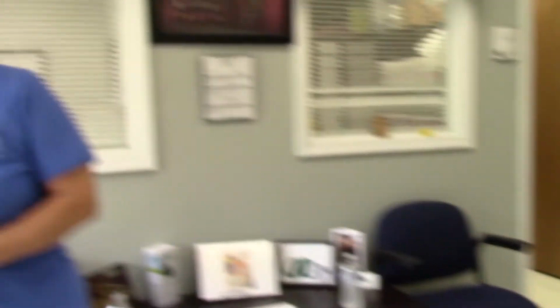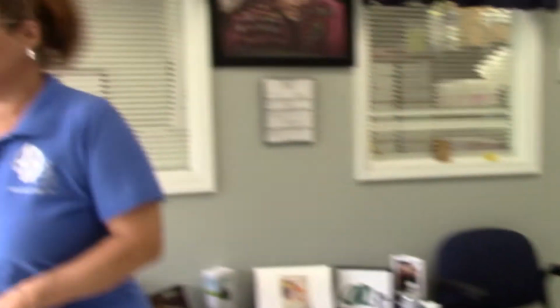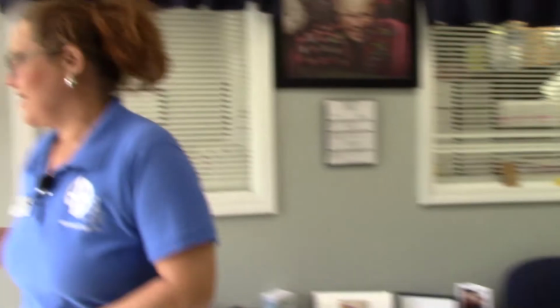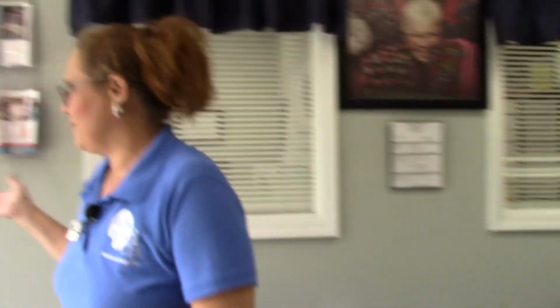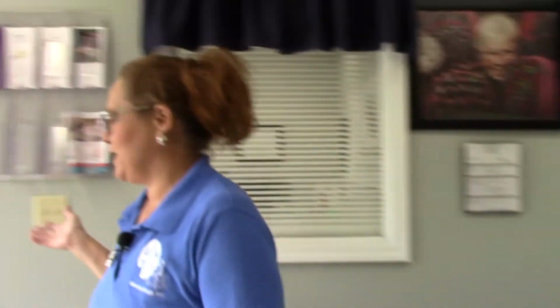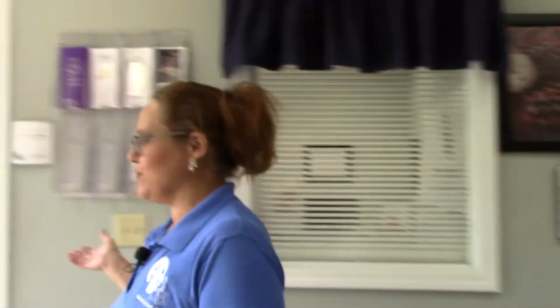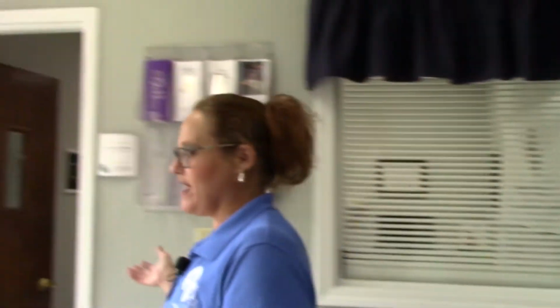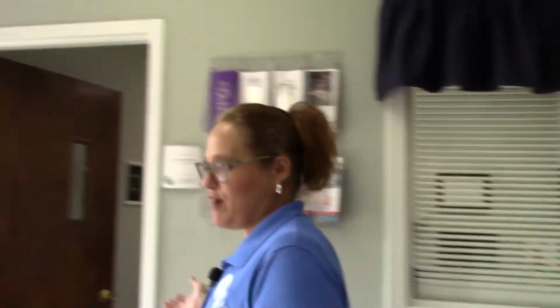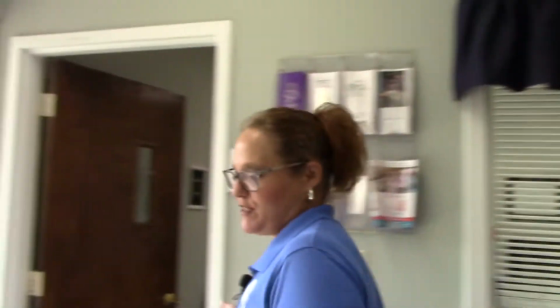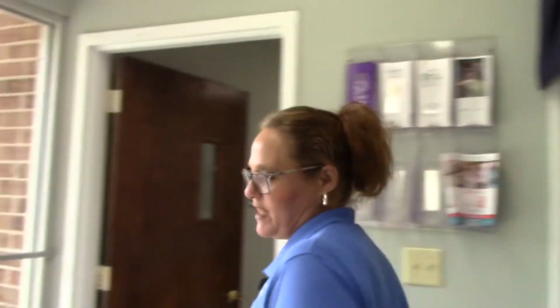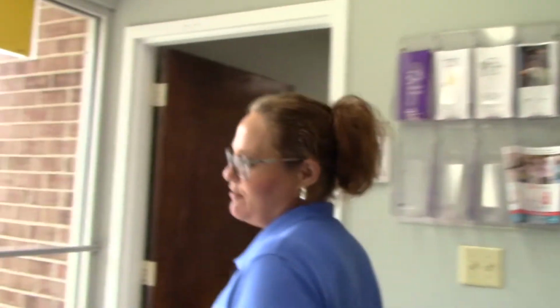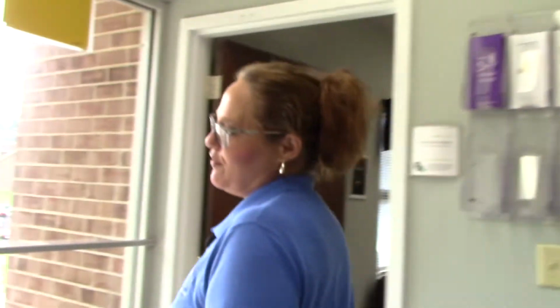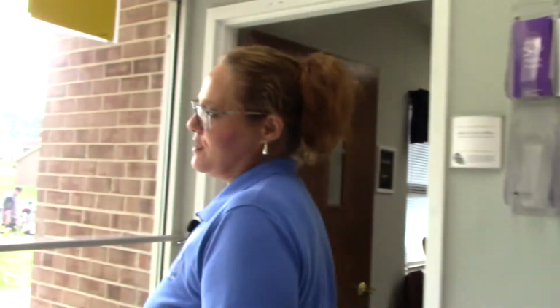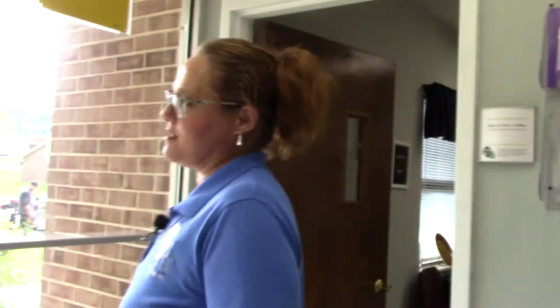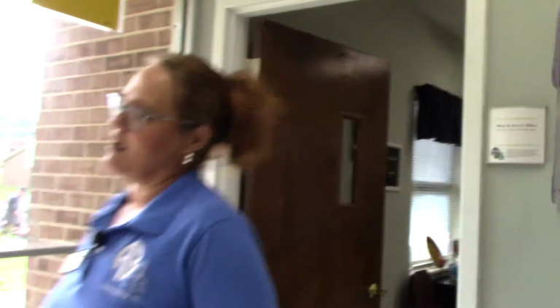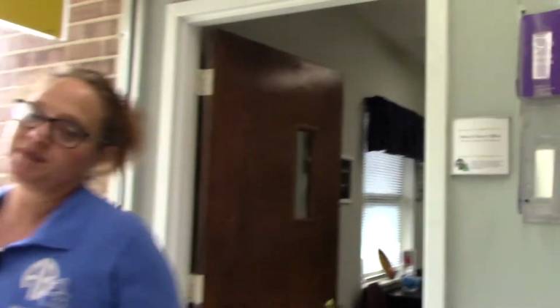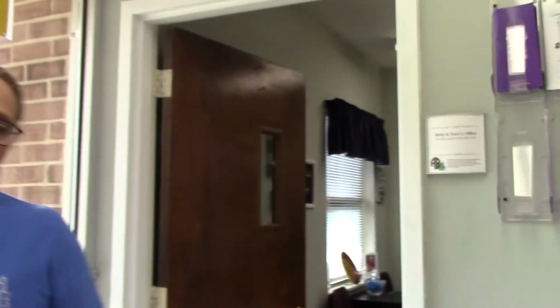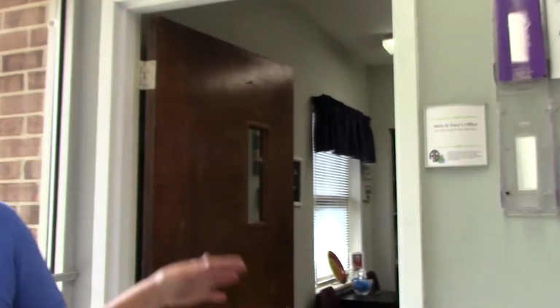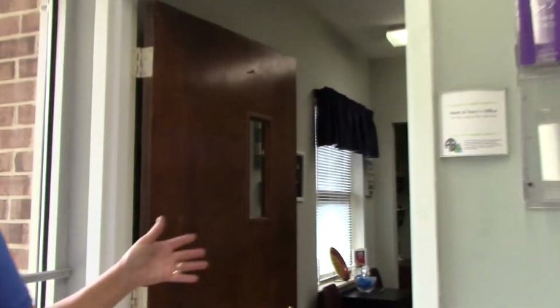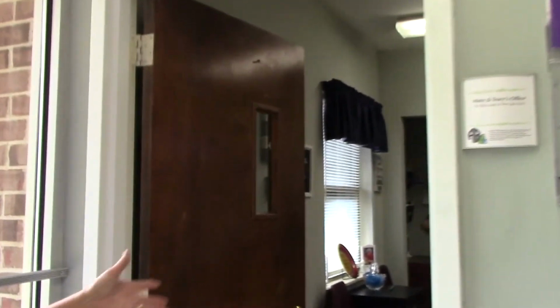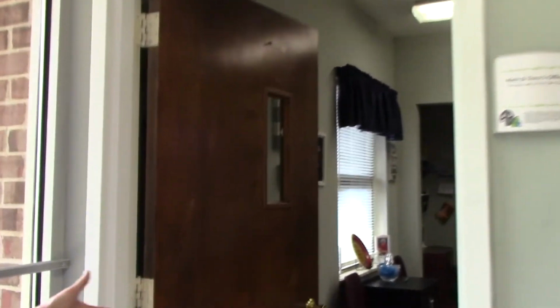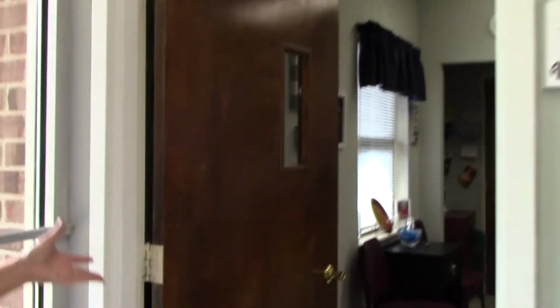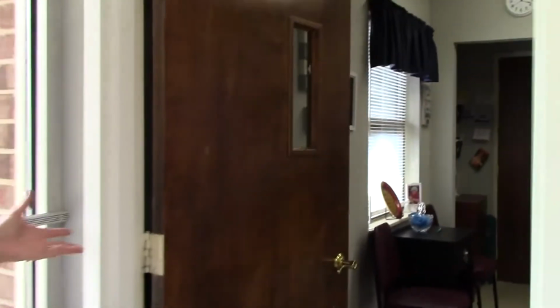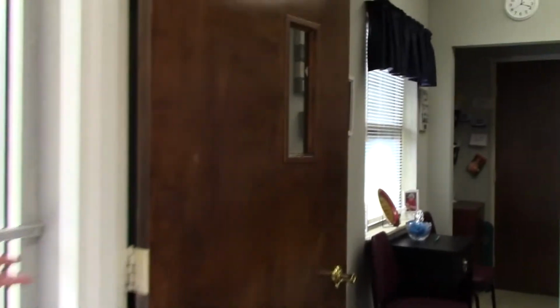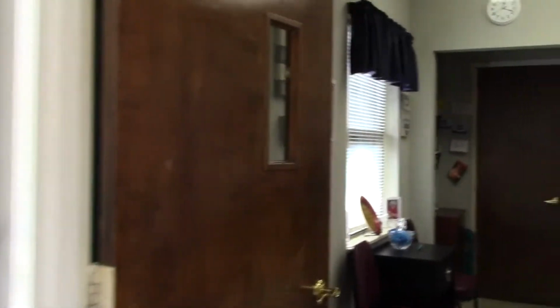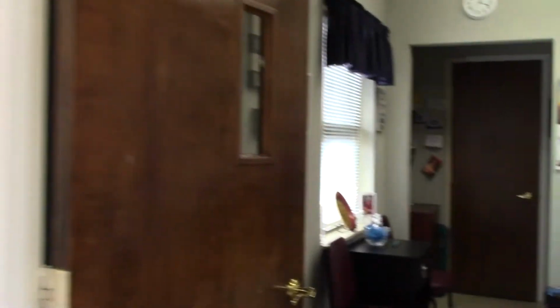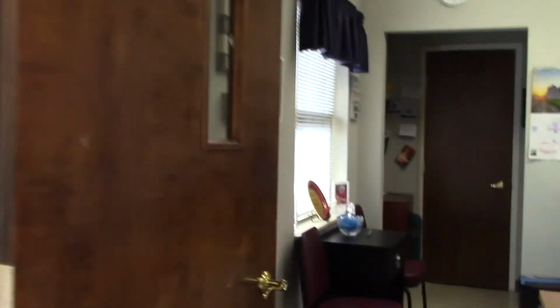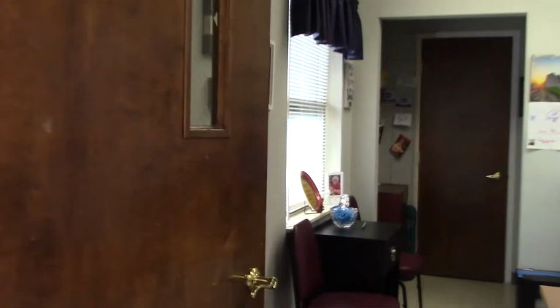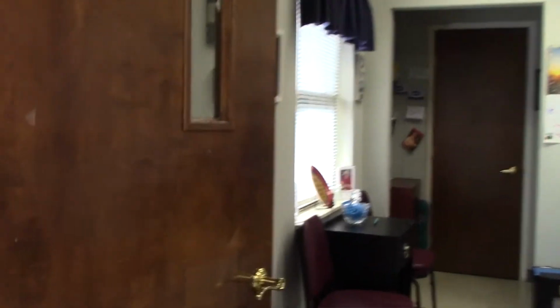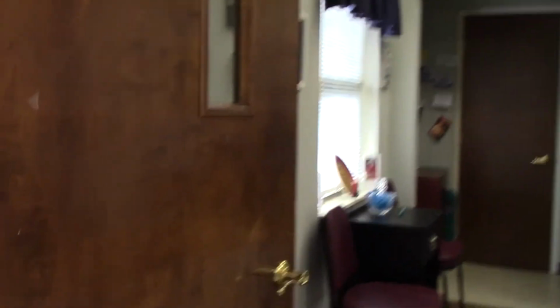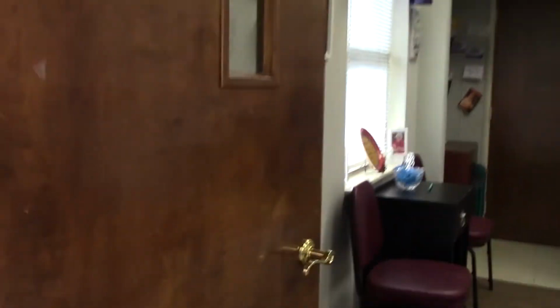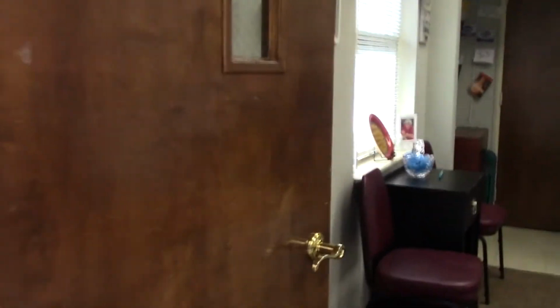And over here we have our executive office. This is where you can find me on most days.